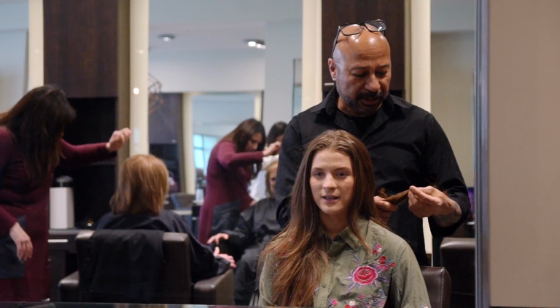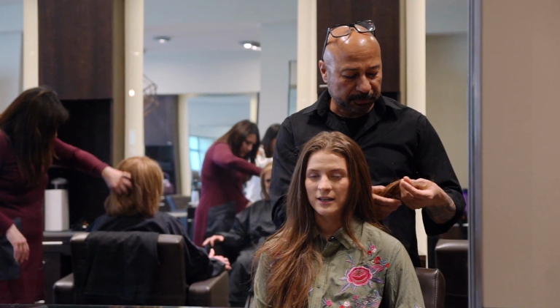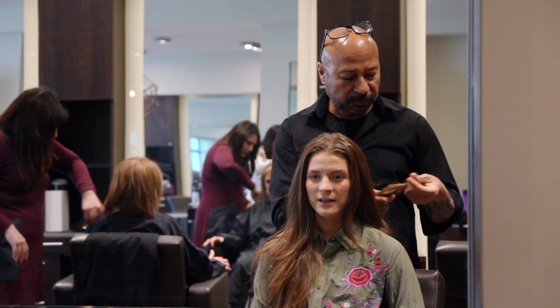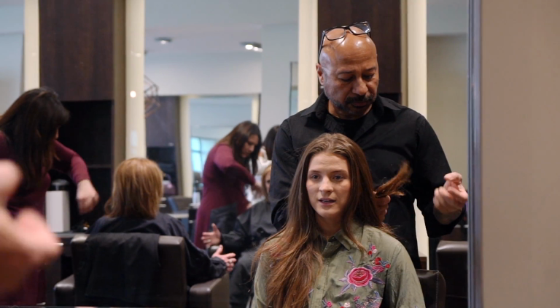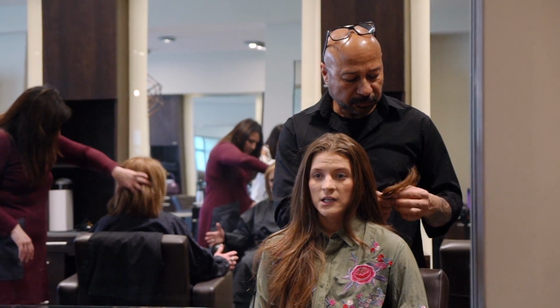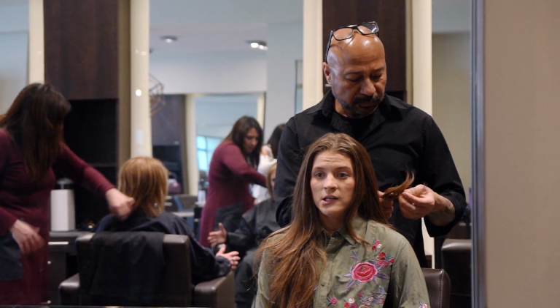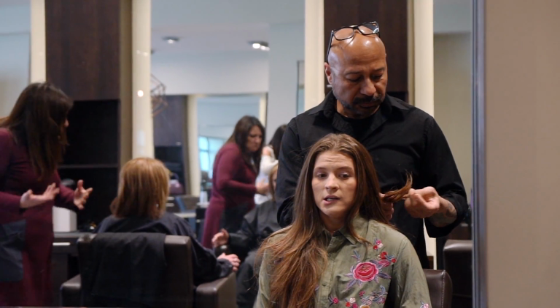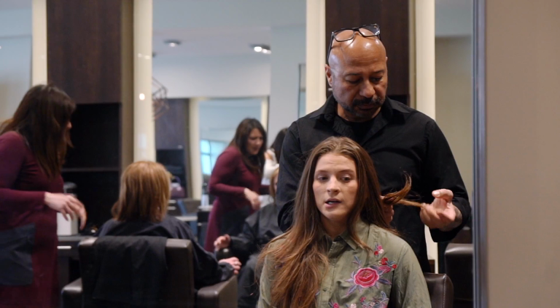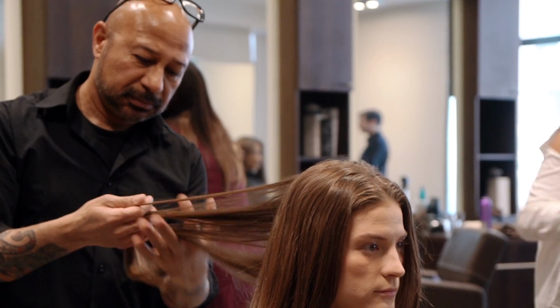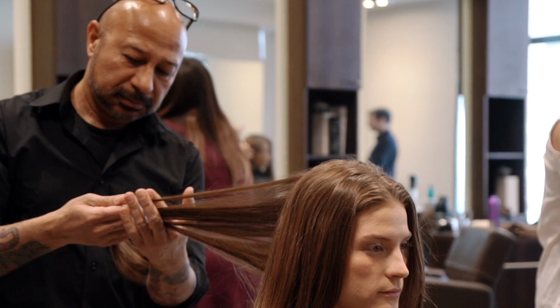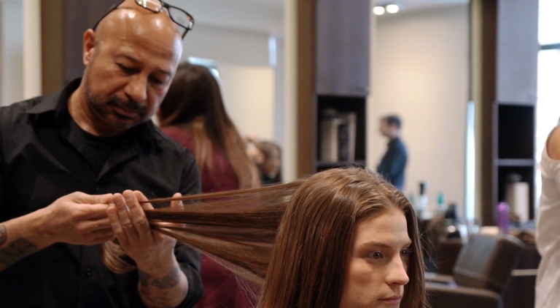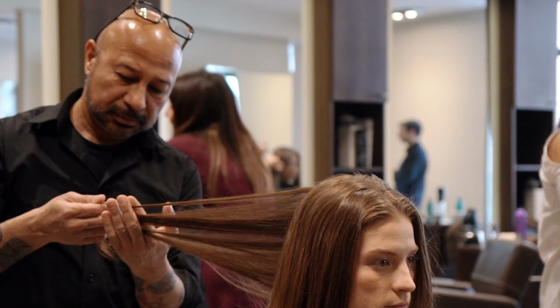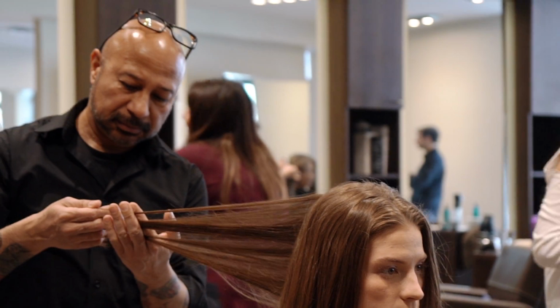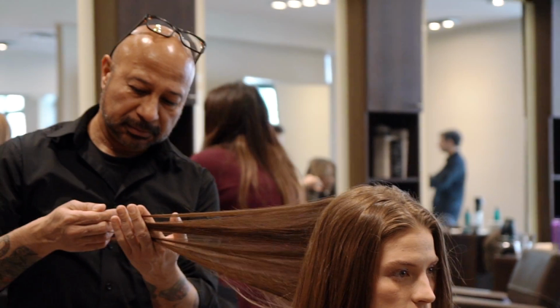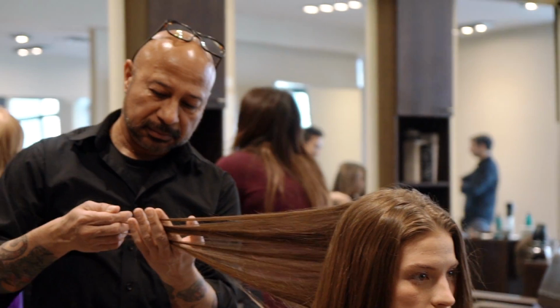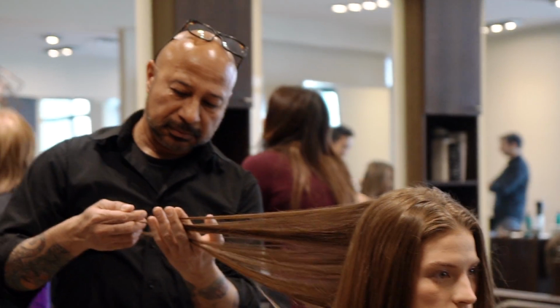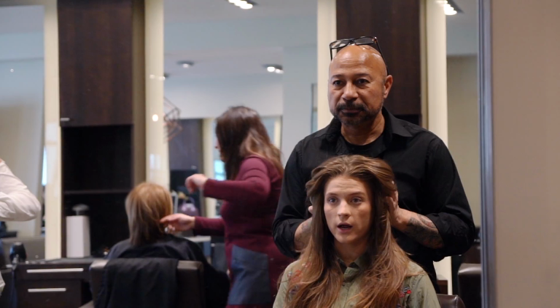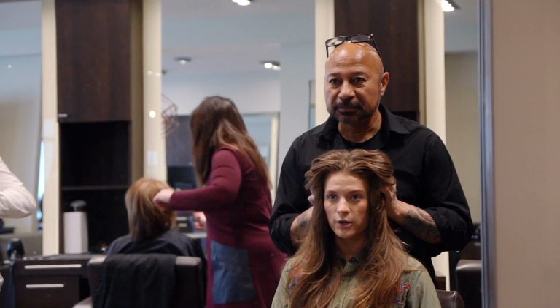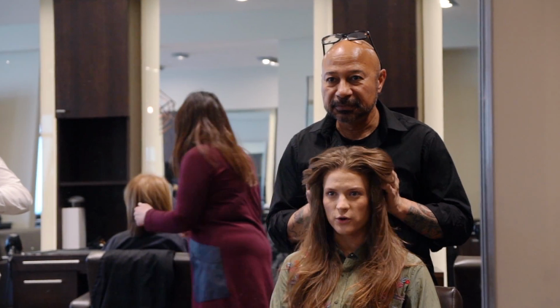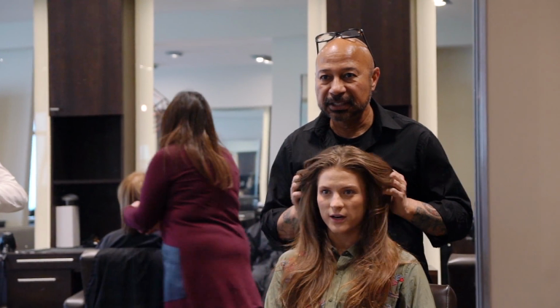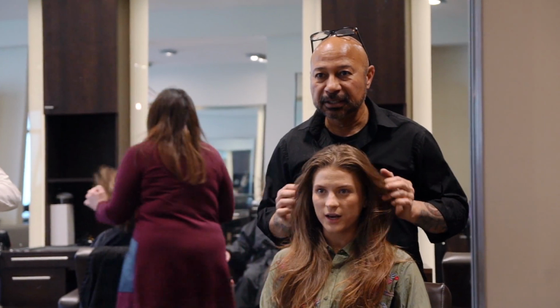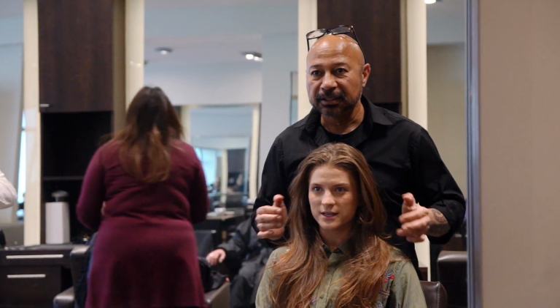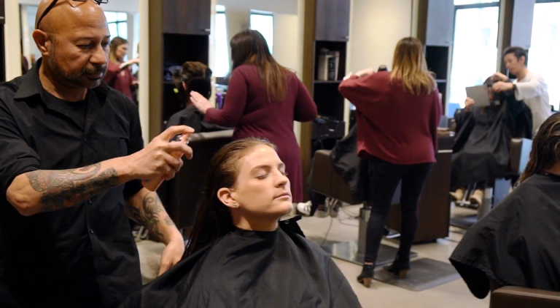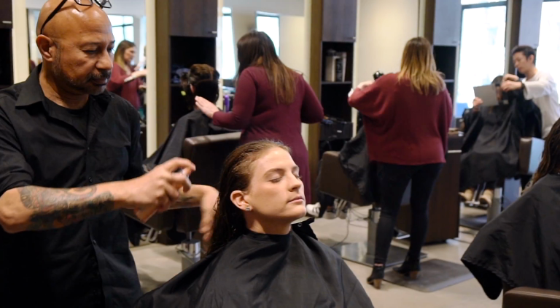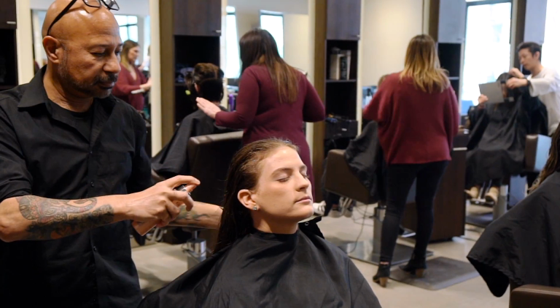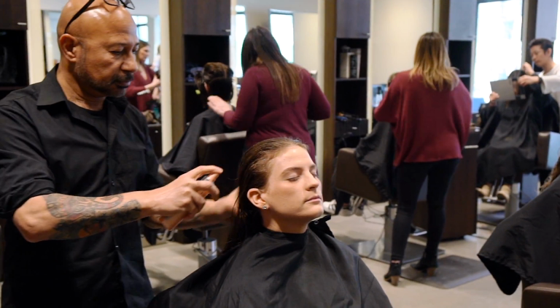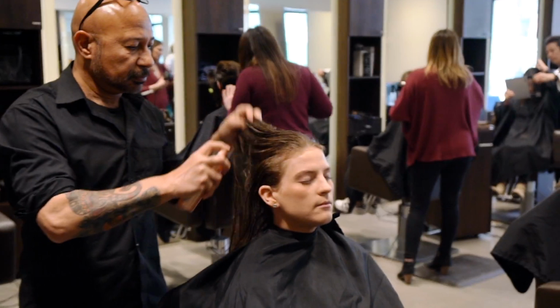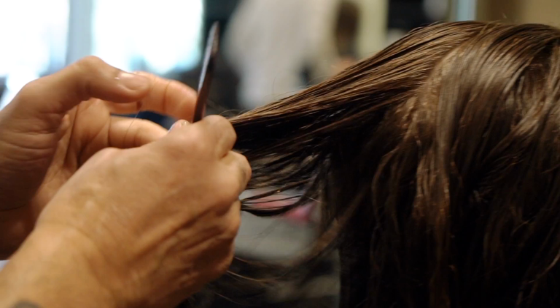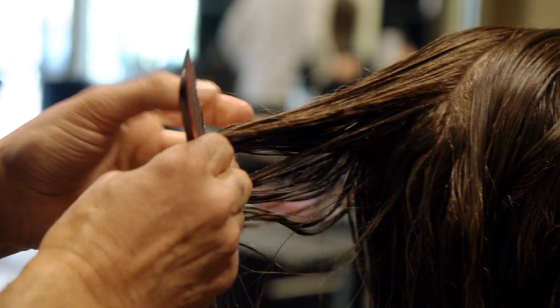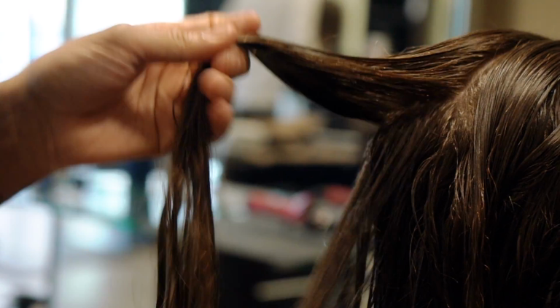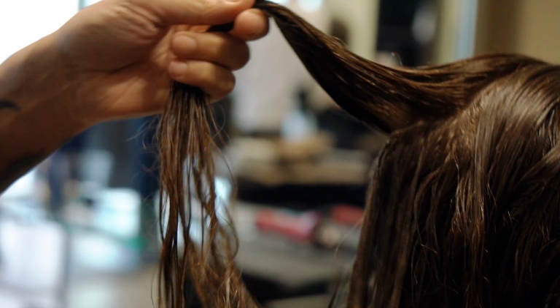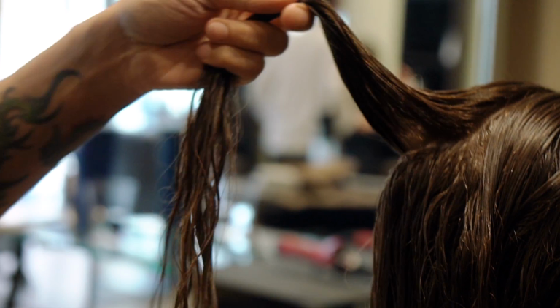First, we're going to start with feeling her hair, analyzing it, seeing what kind of hair she has, what kind of texture. Then we're going to go with spray-on conditioner all over.